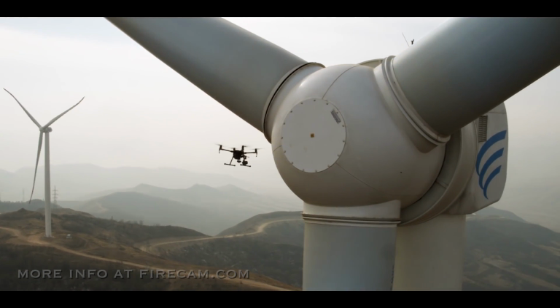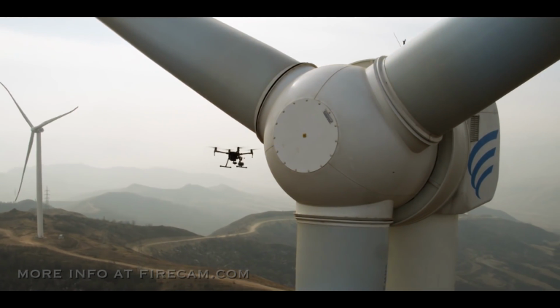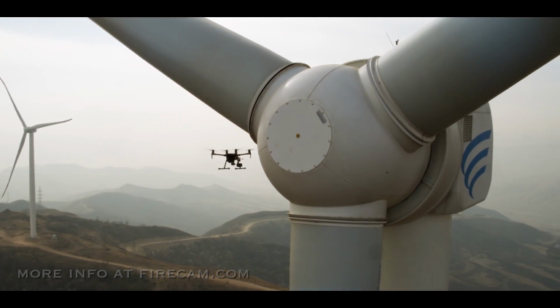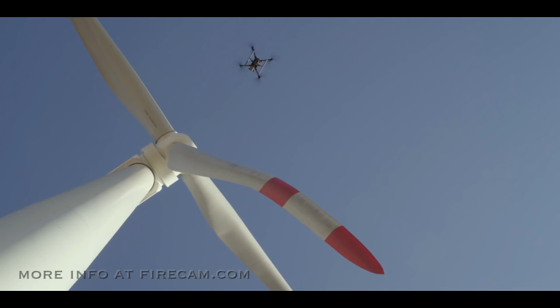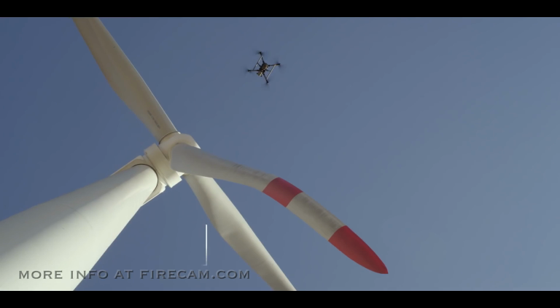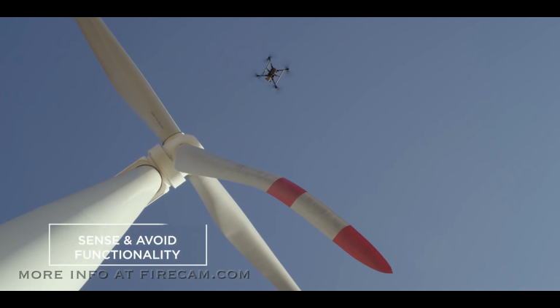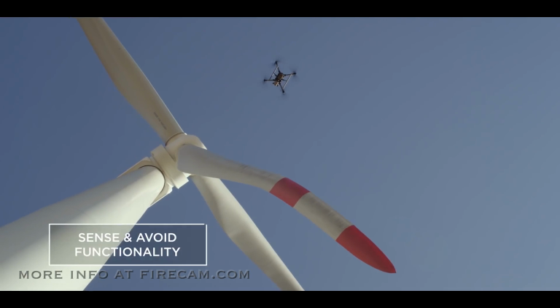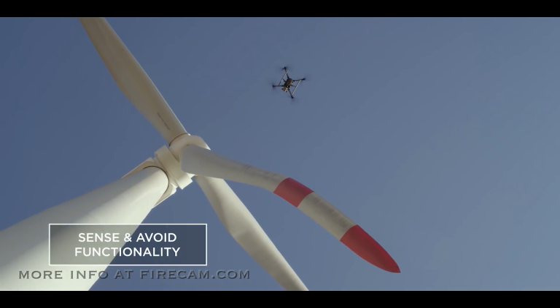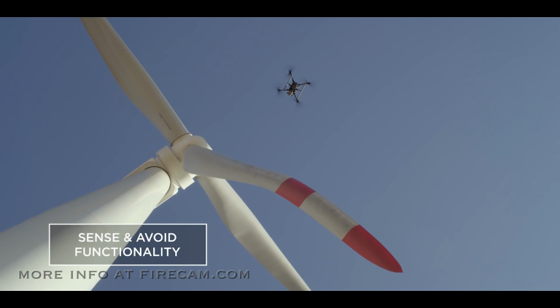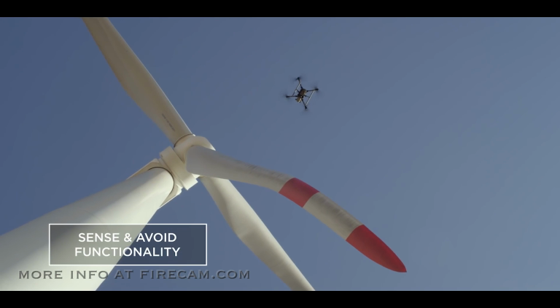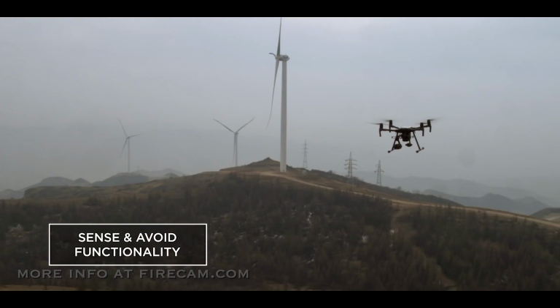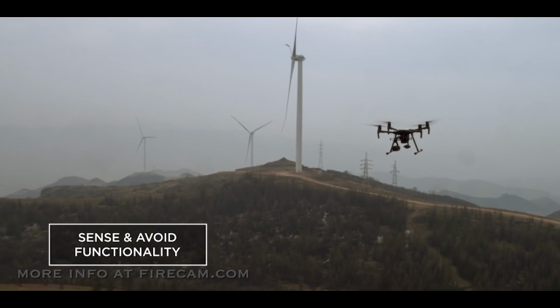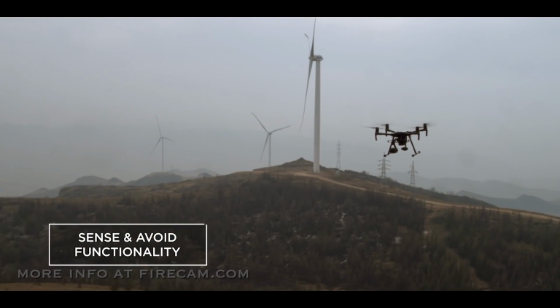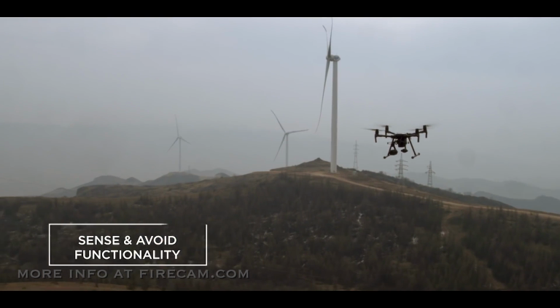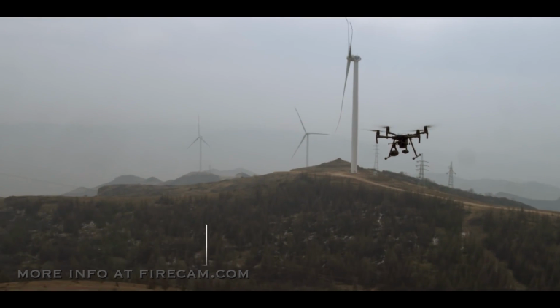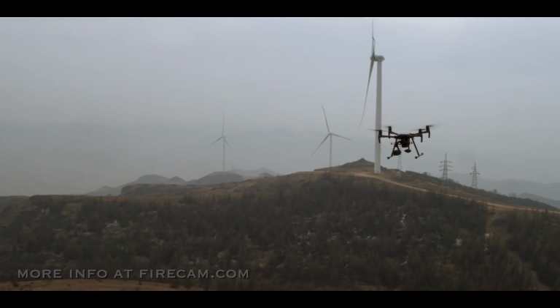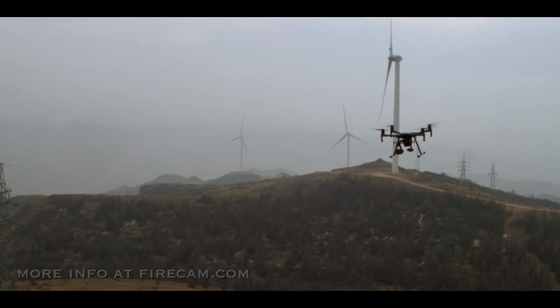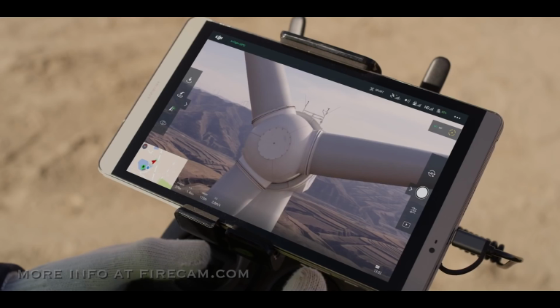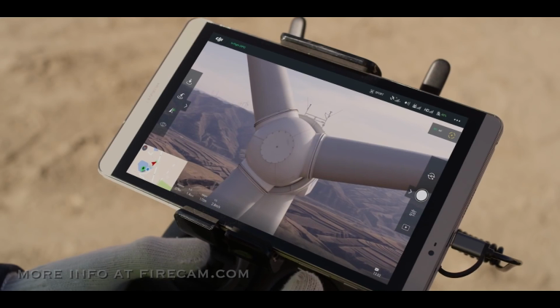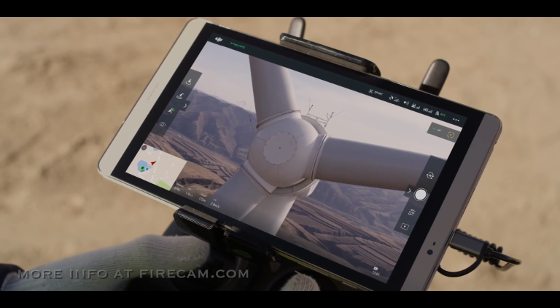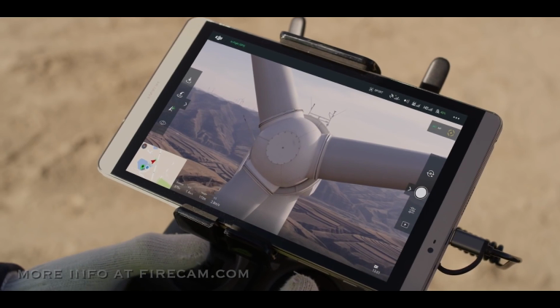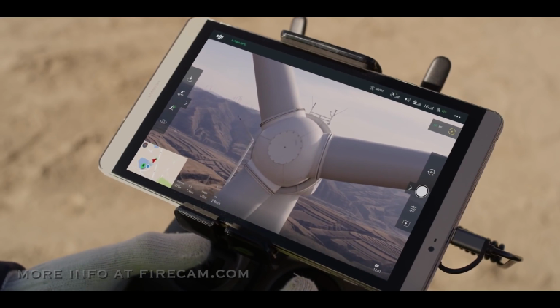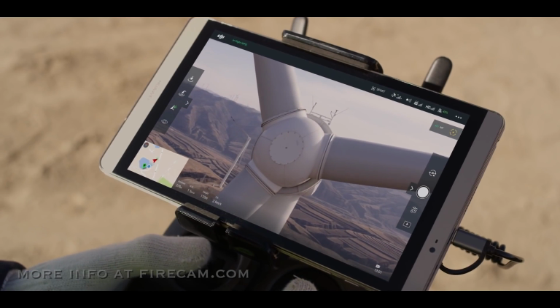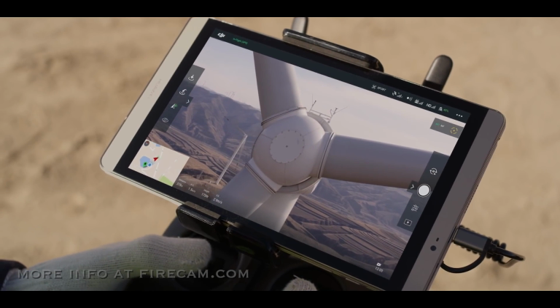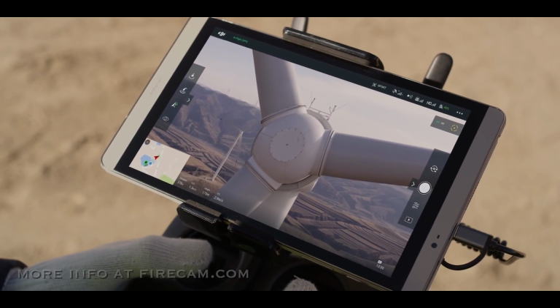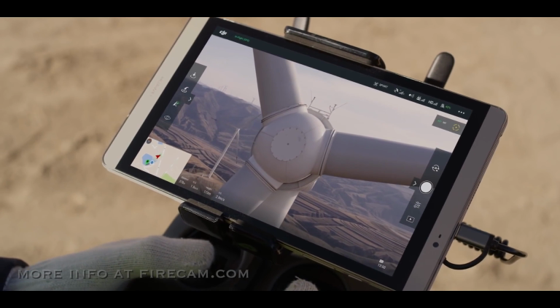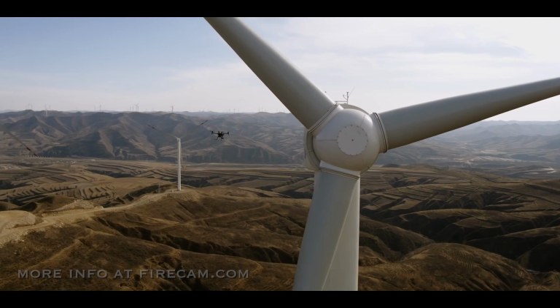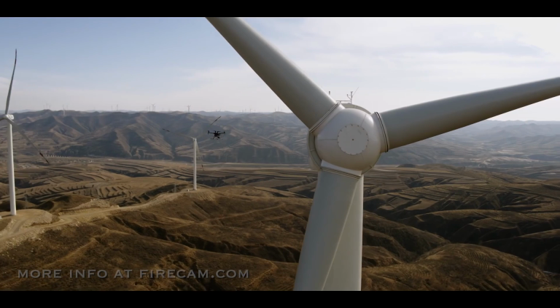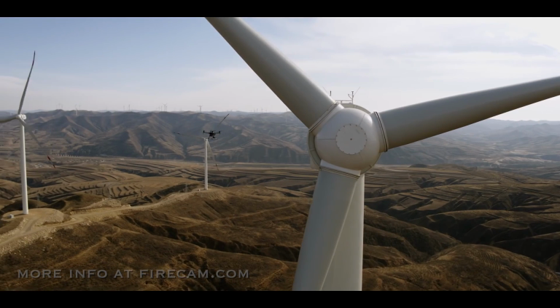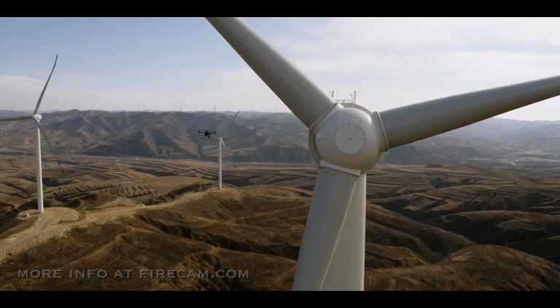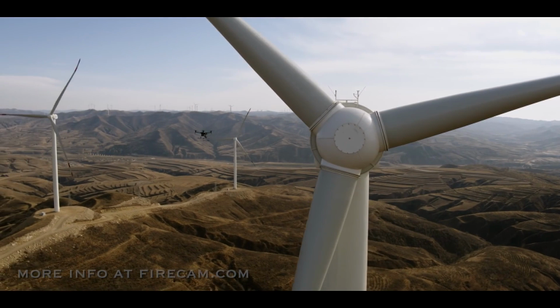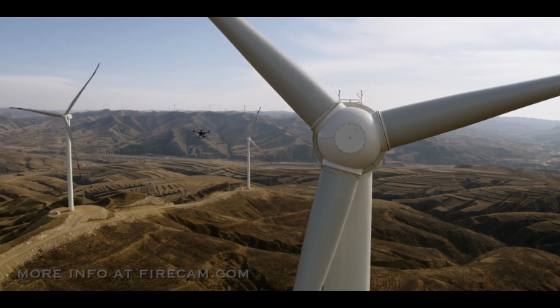The M200's ability to sense and avoid obstacles makes close proximity inspections faster, easier, and safer.